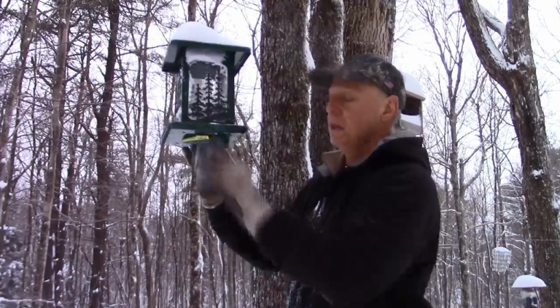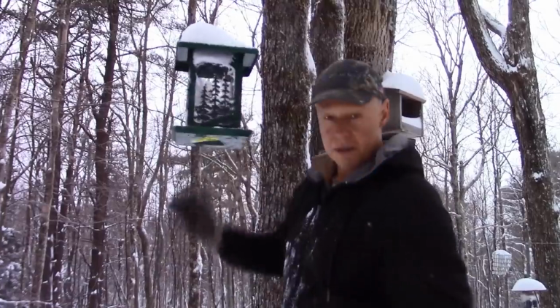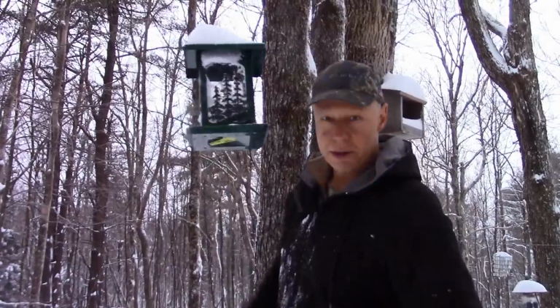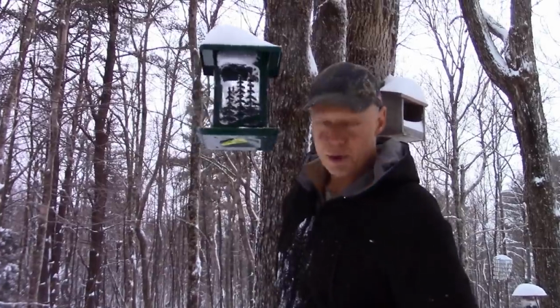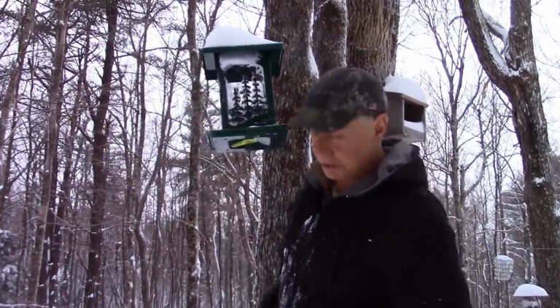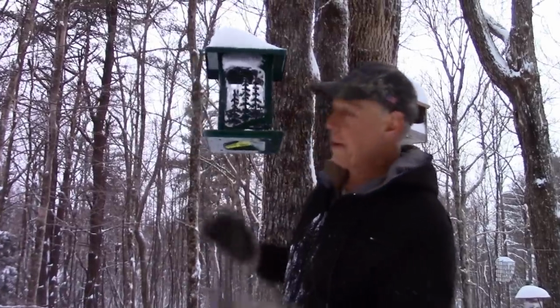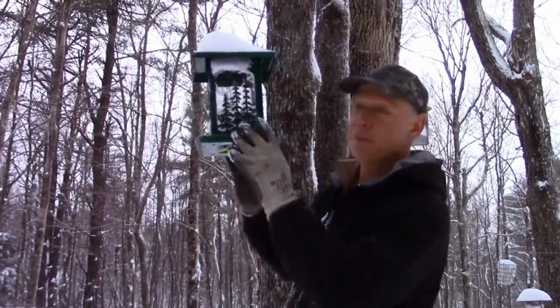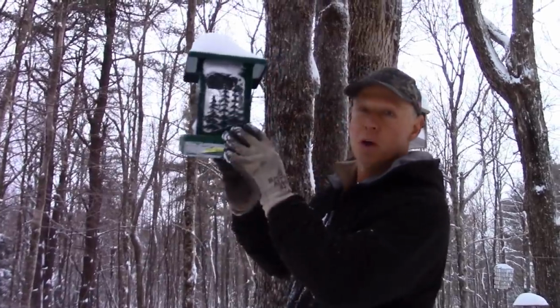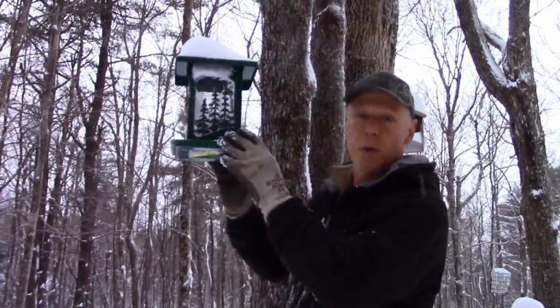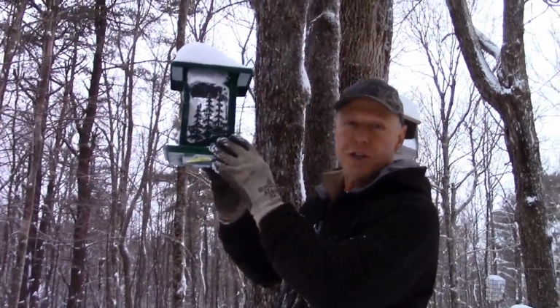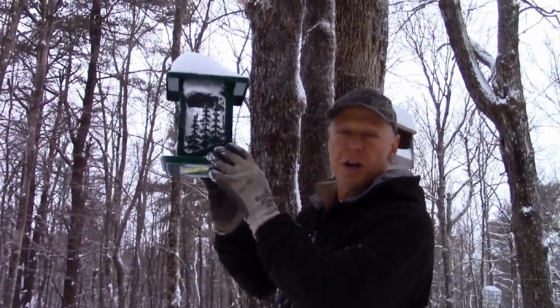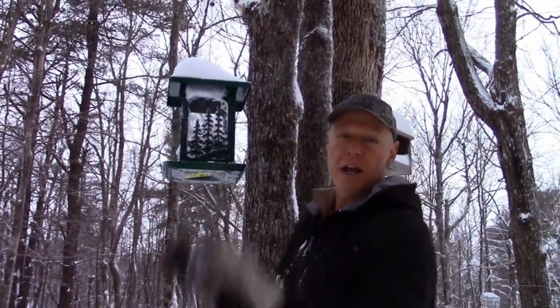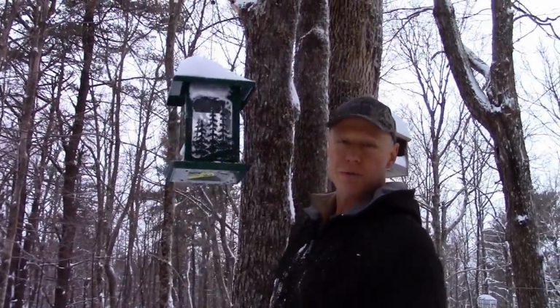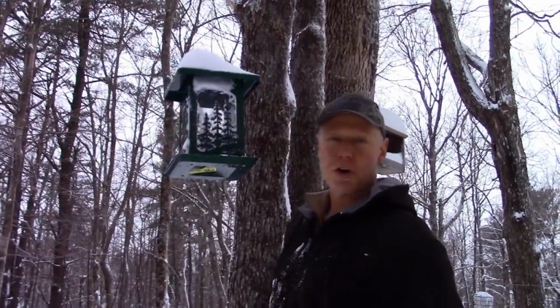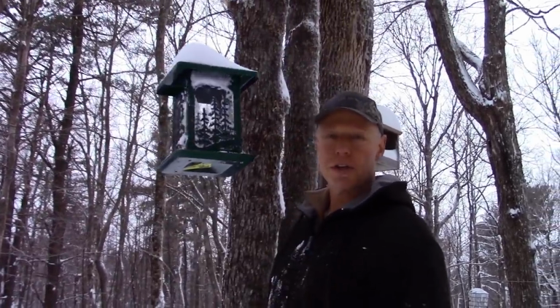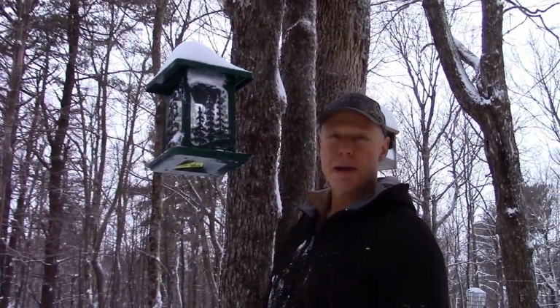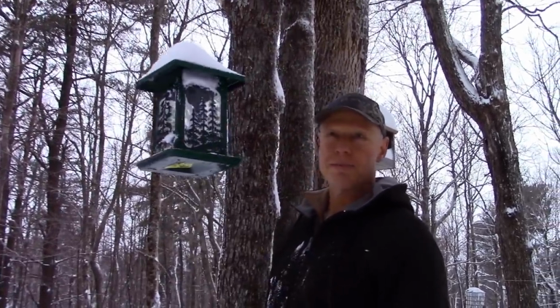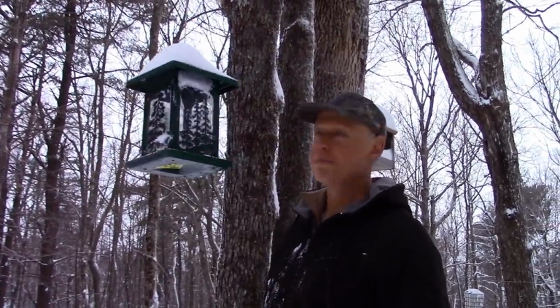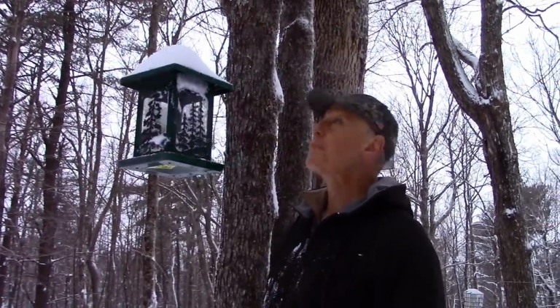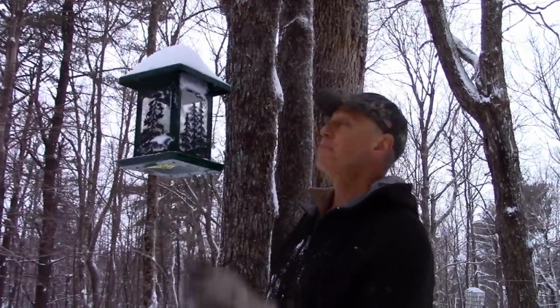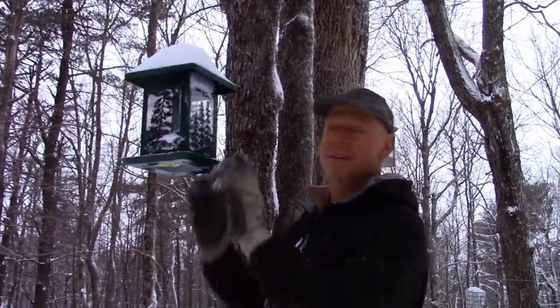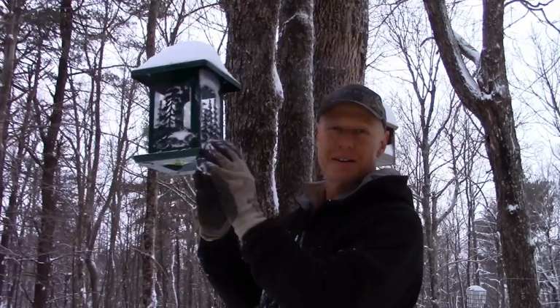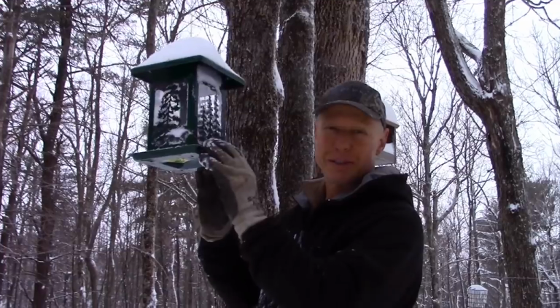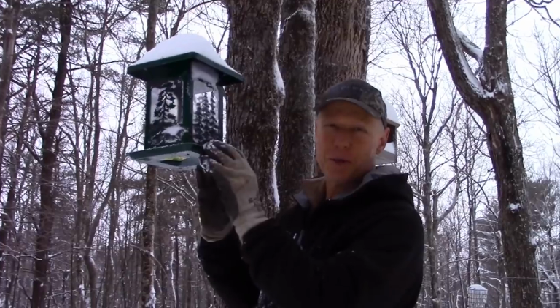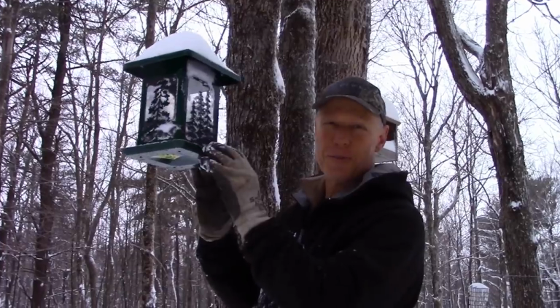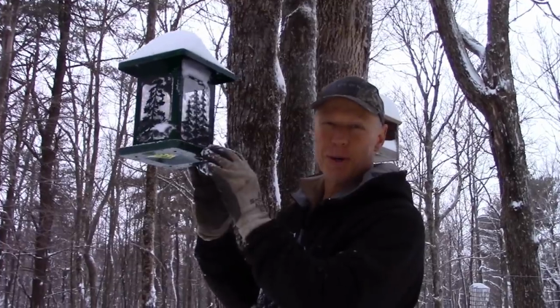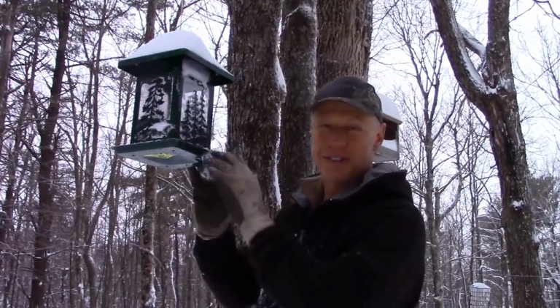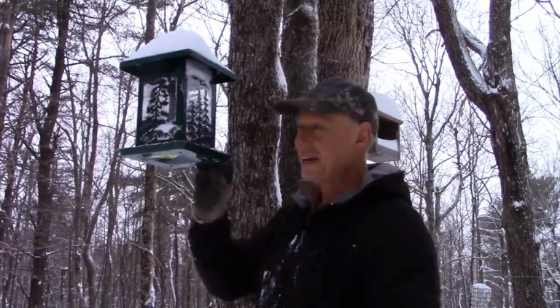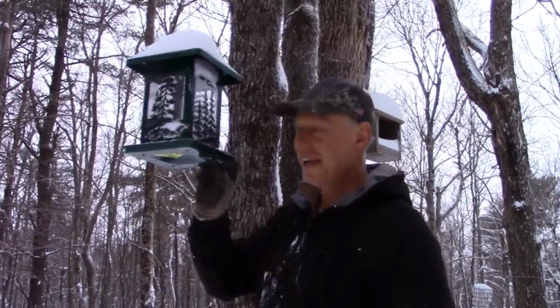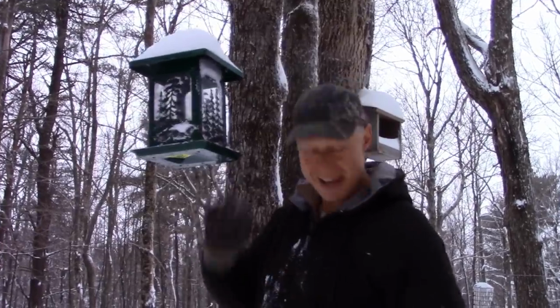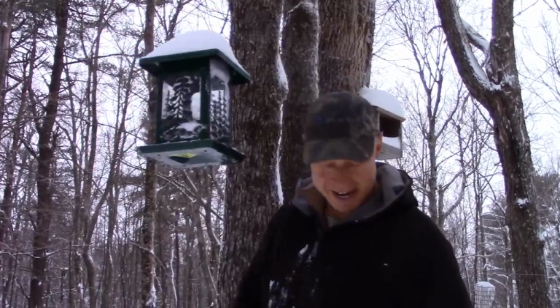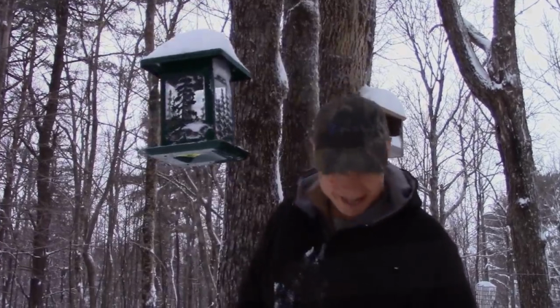Well folks, winter has returned to the mountain, but so have the birds!